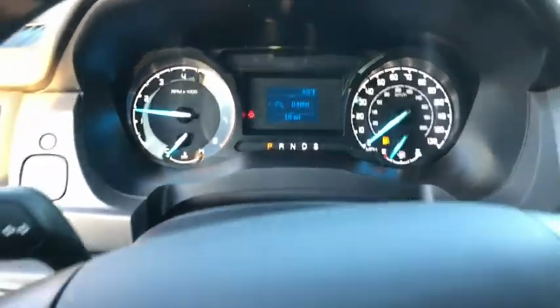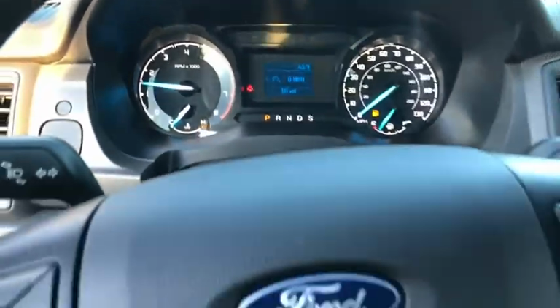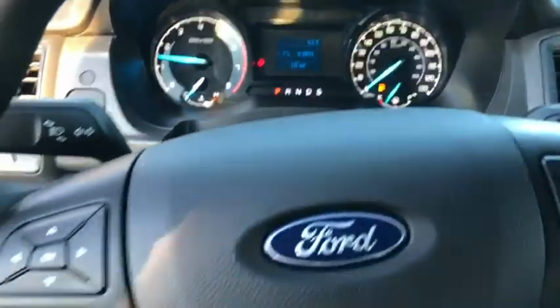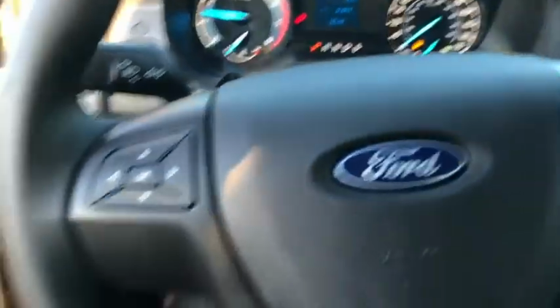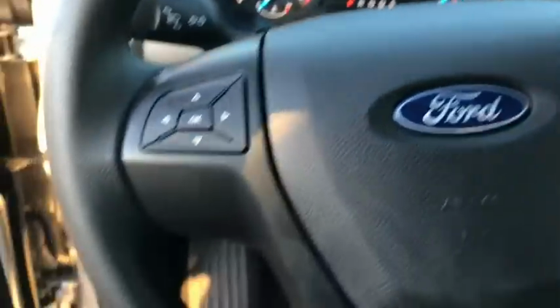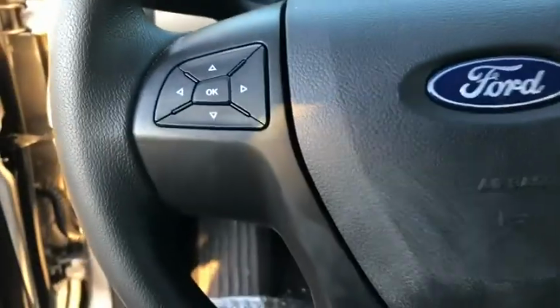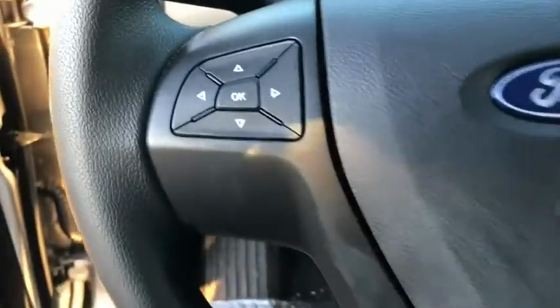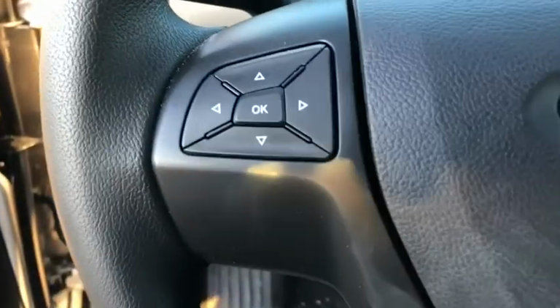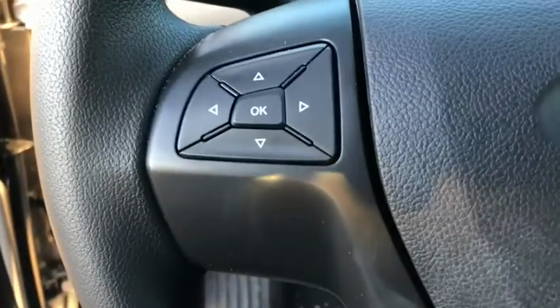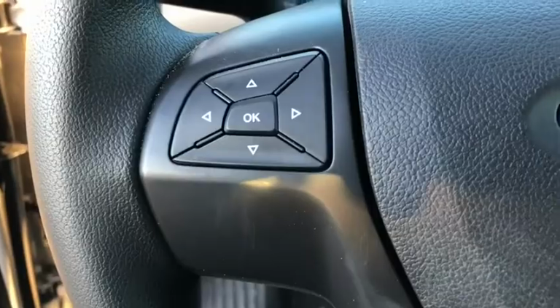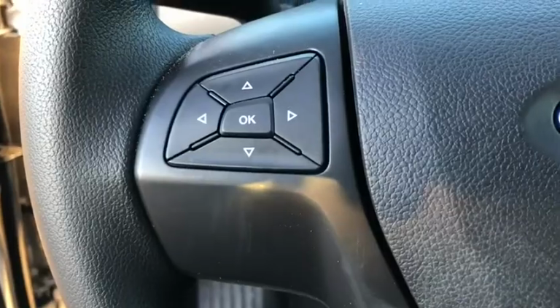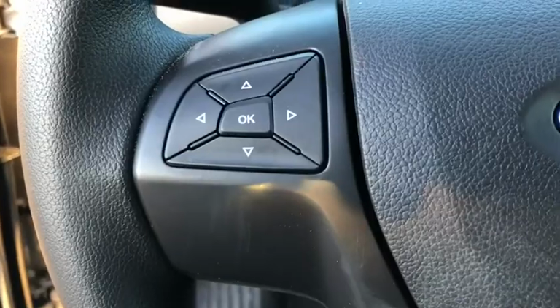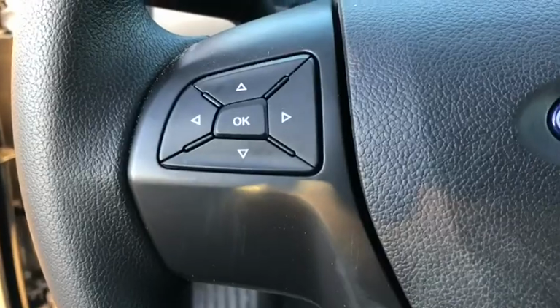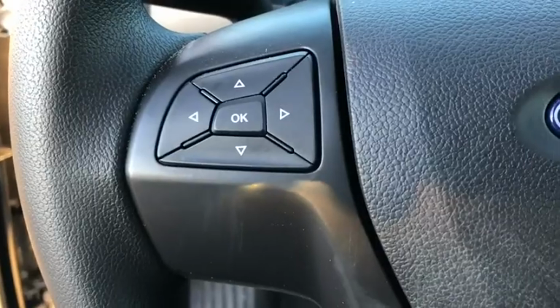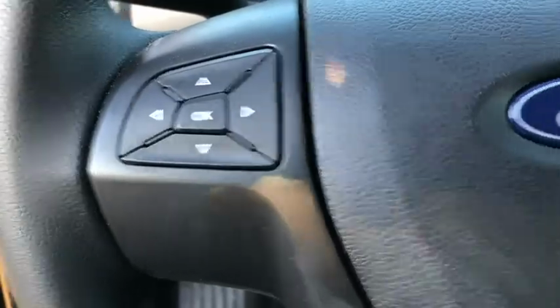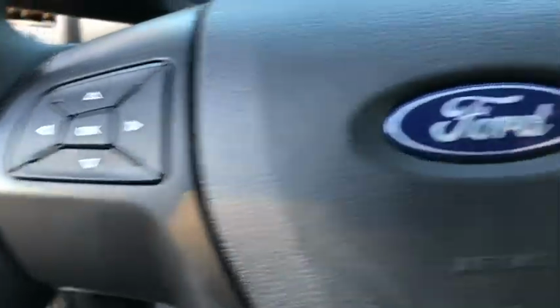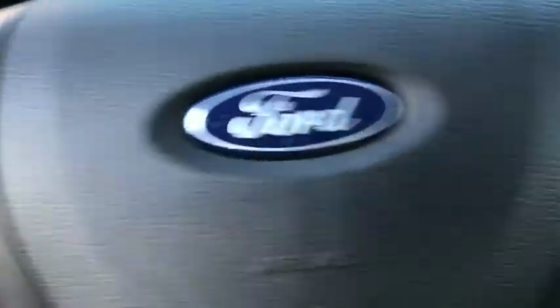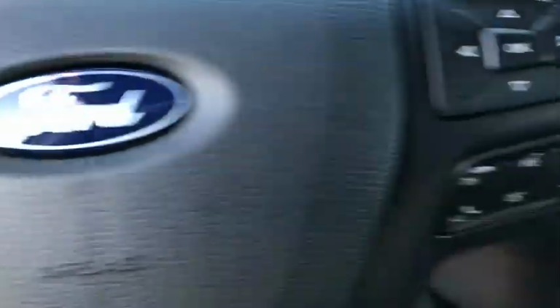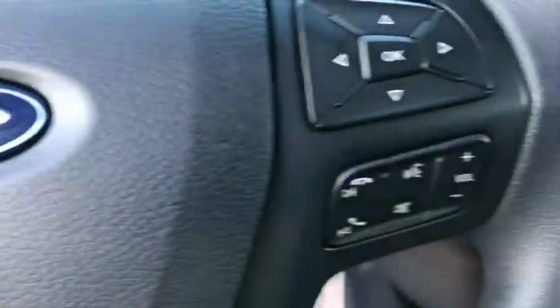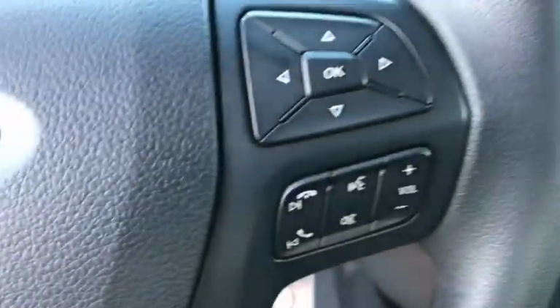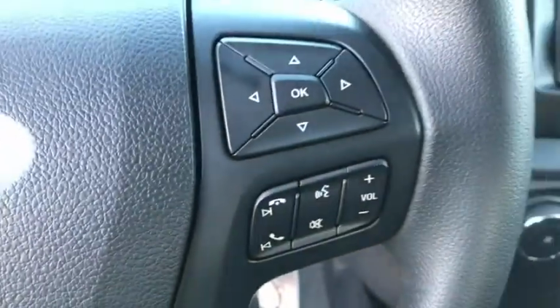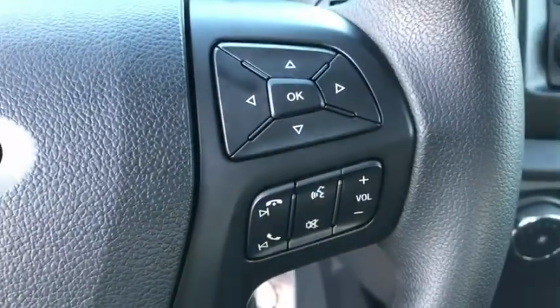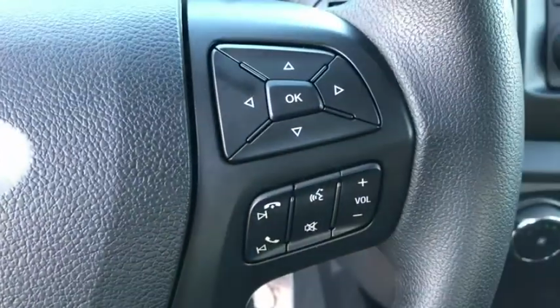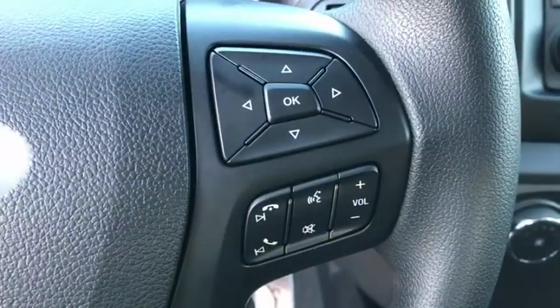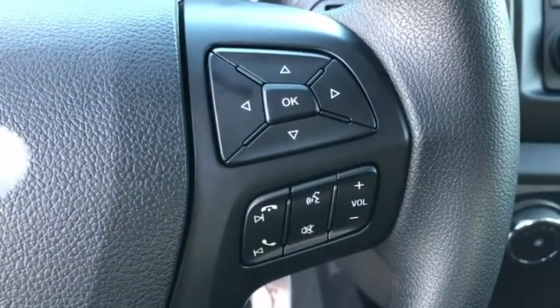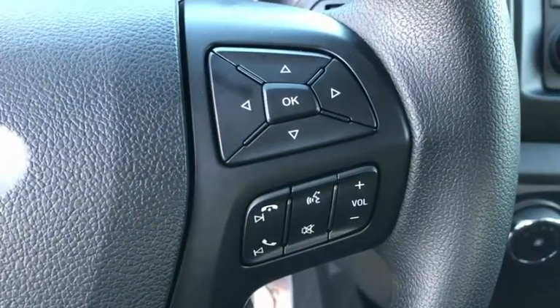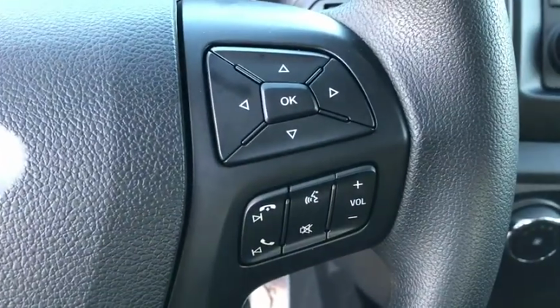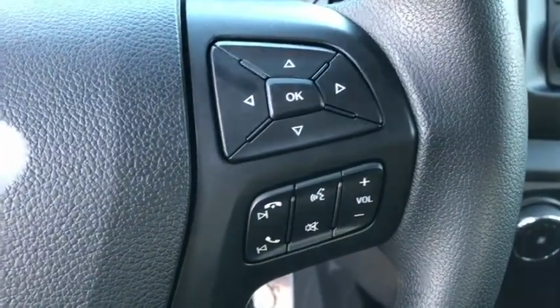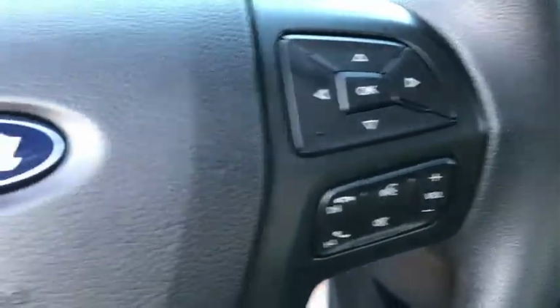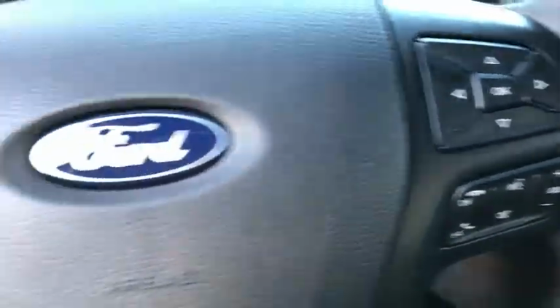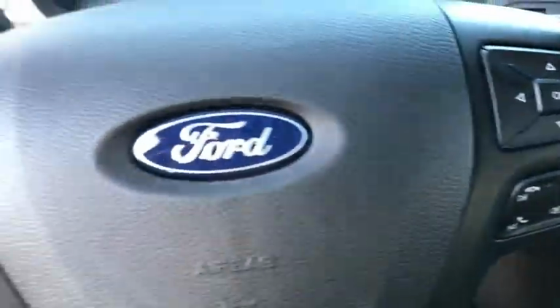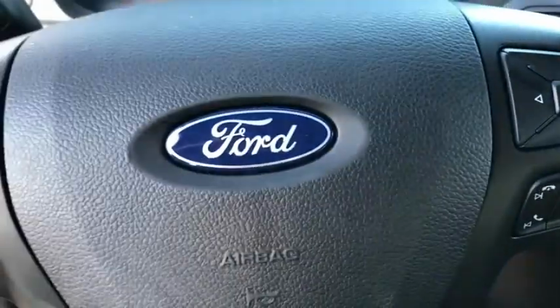Auxiliary audio input, daytime running lights, brake assist, air conditioning, turbocharged.